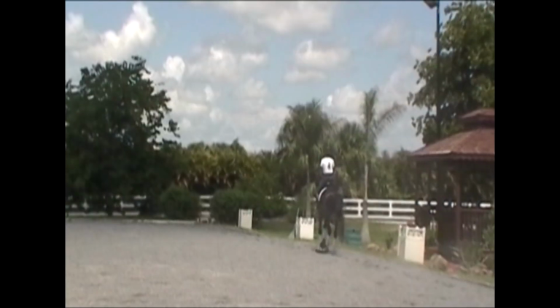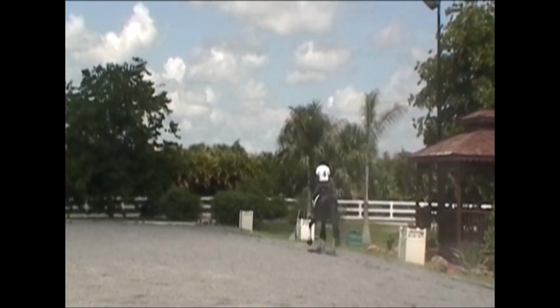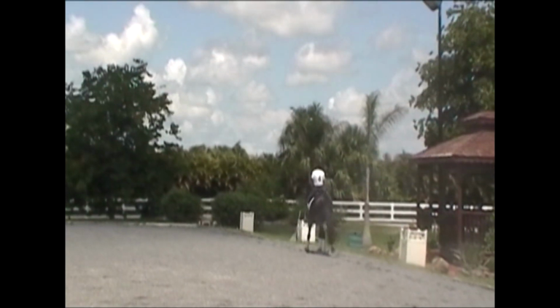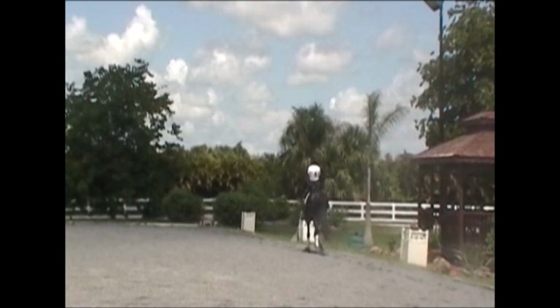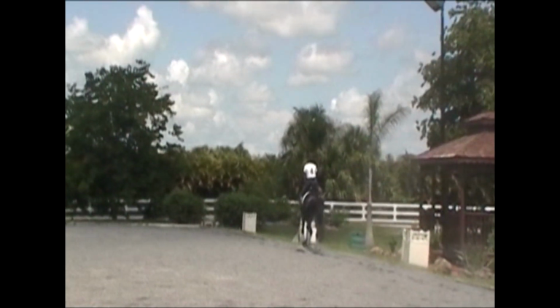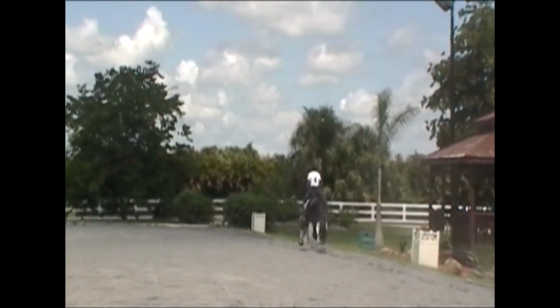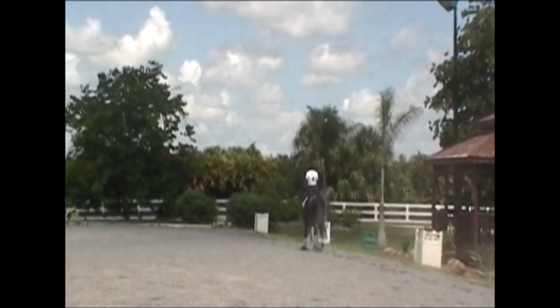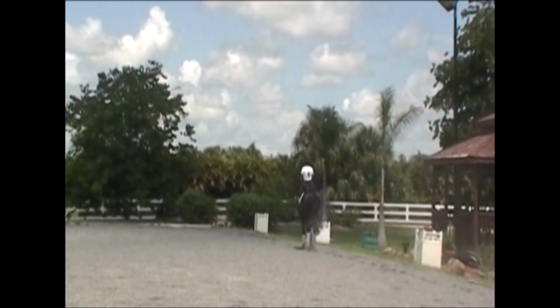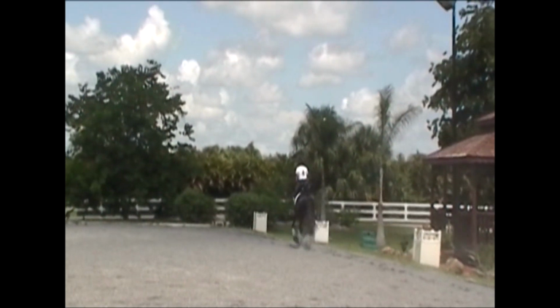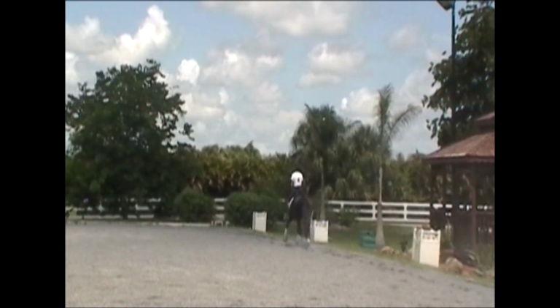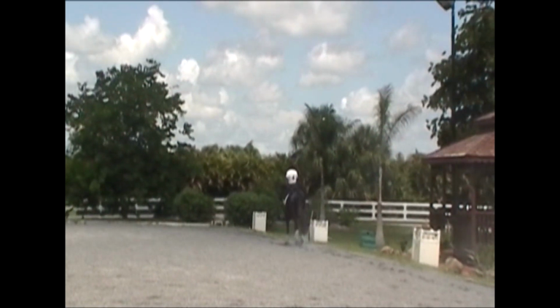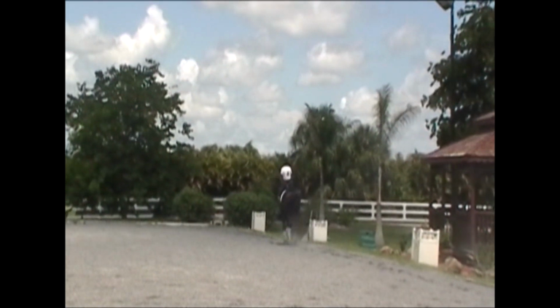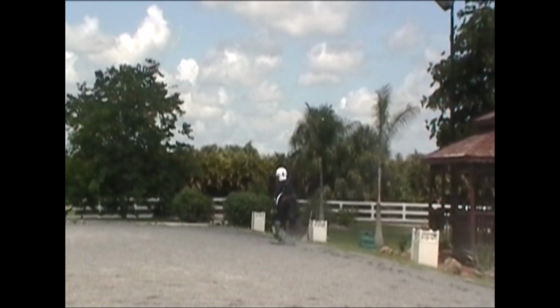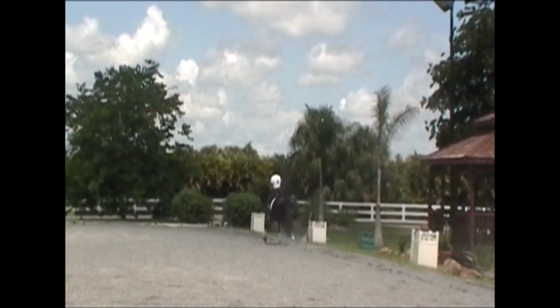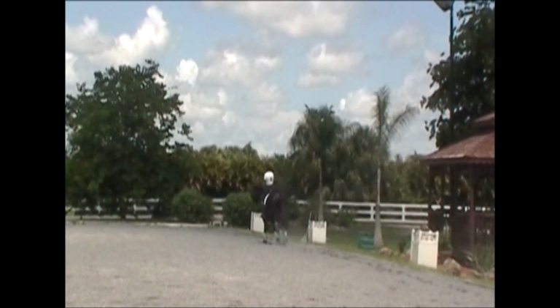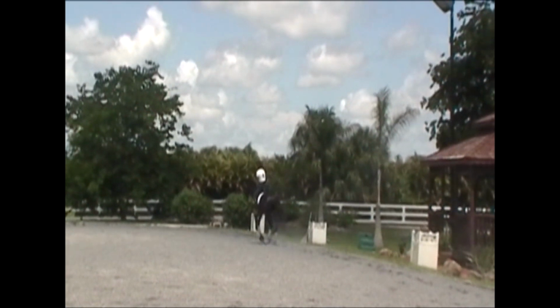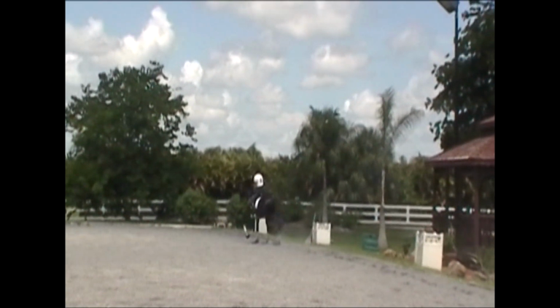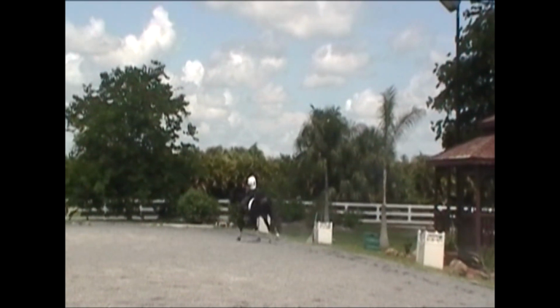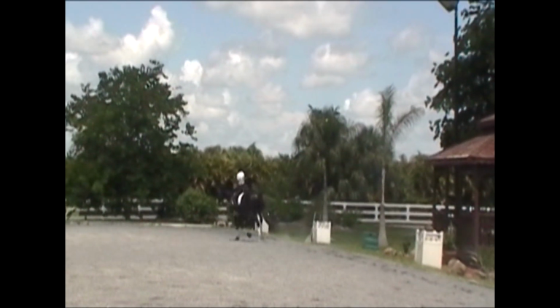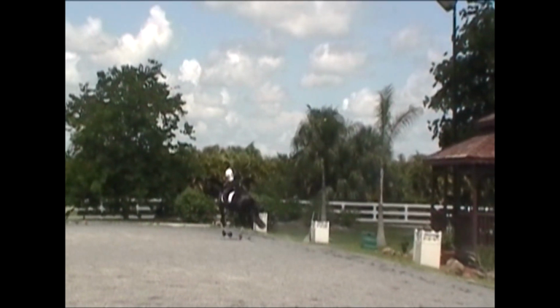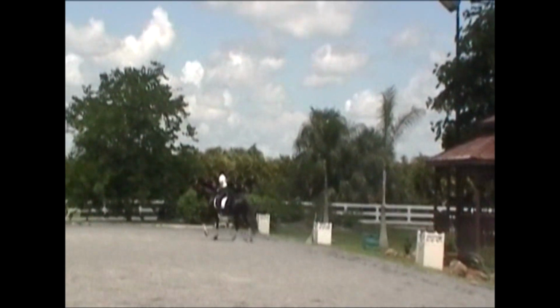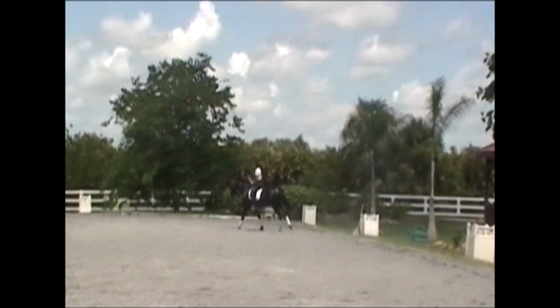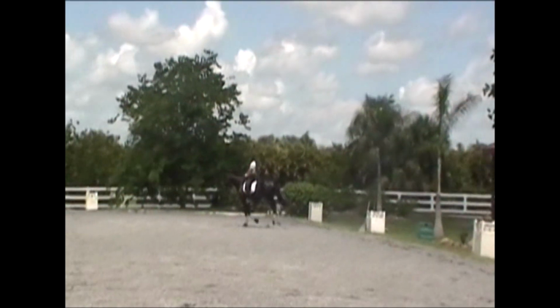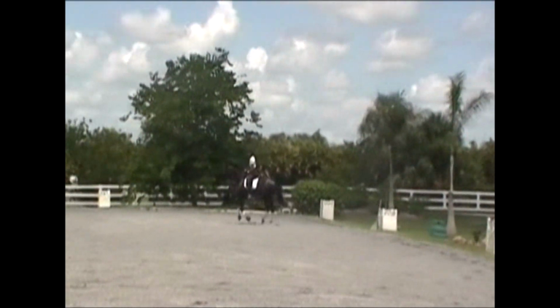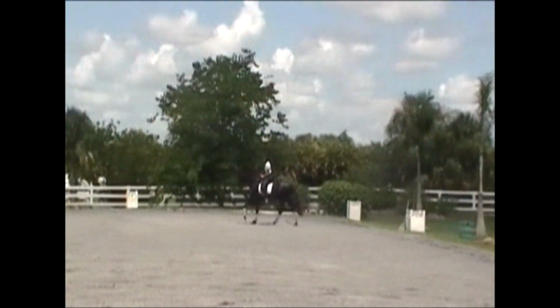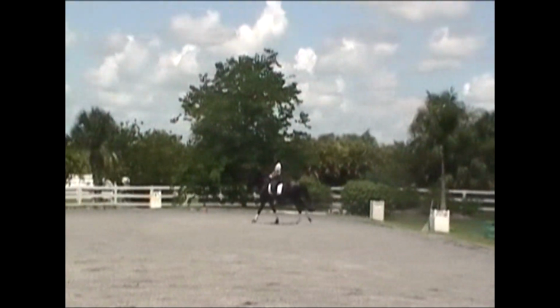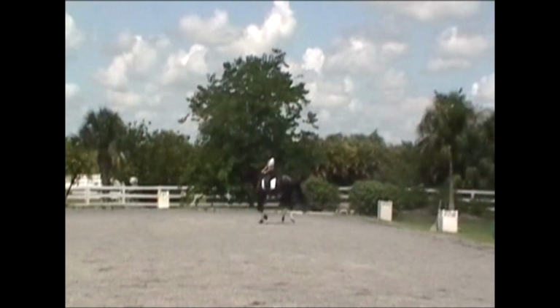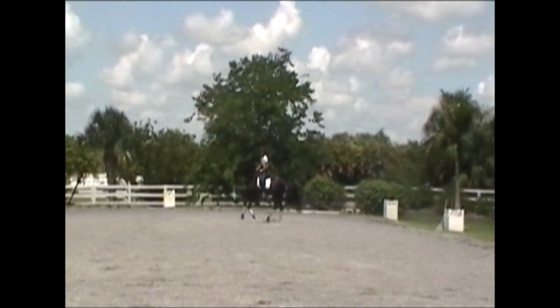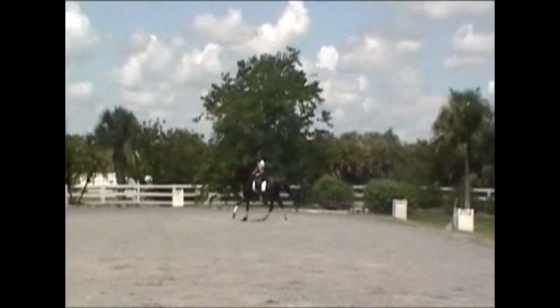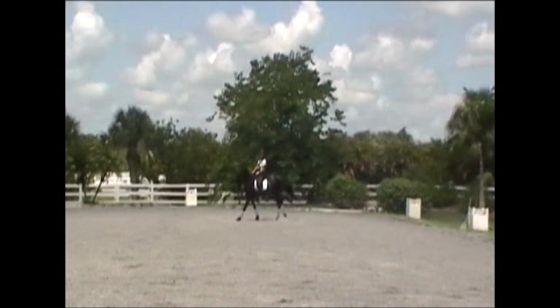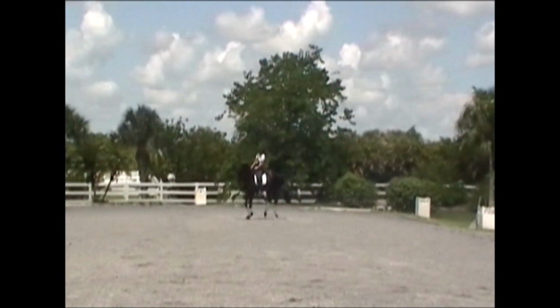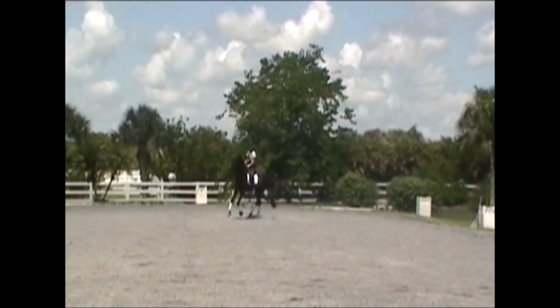On the center line, sit straight, look straight, and half halt to maintain your horse's balance.